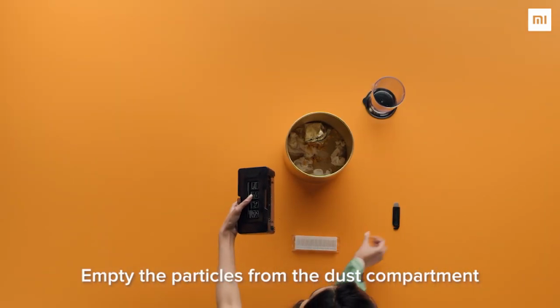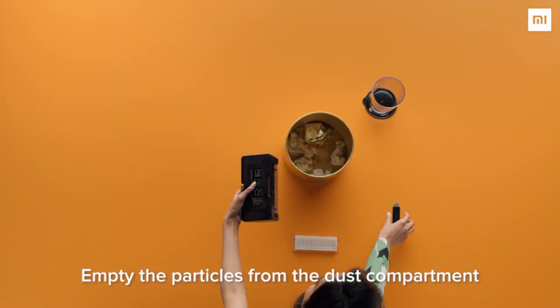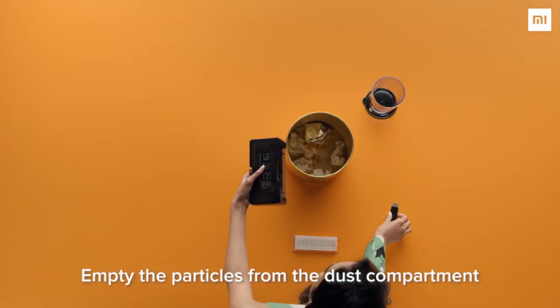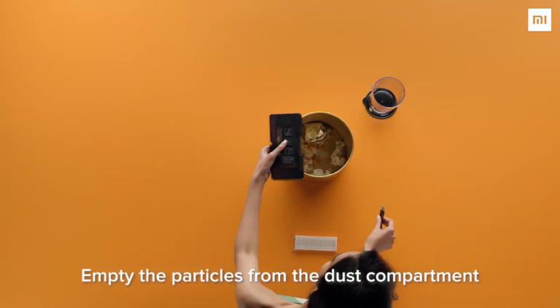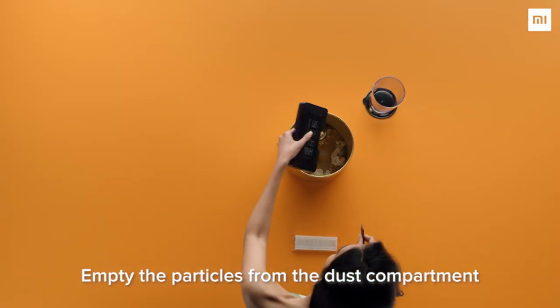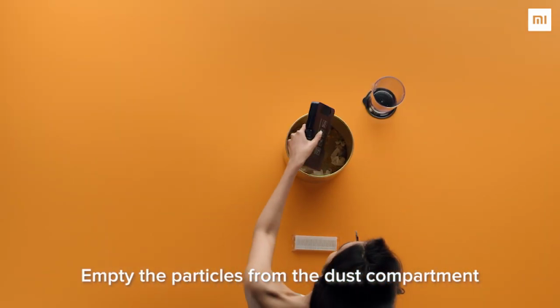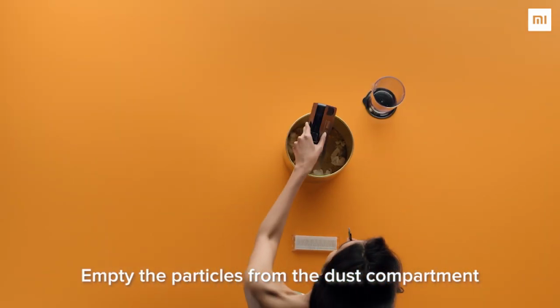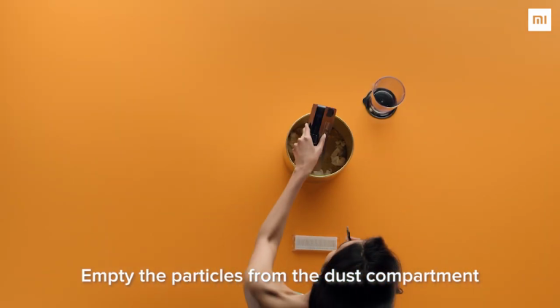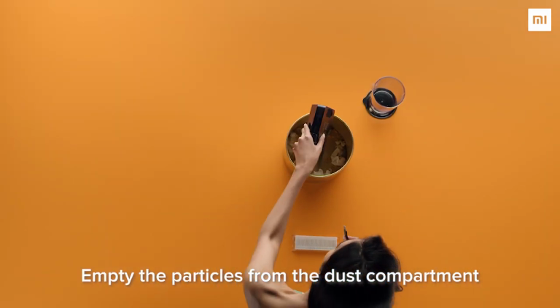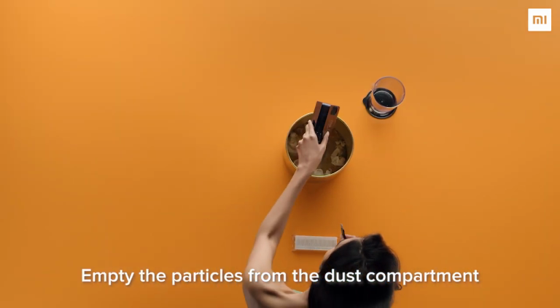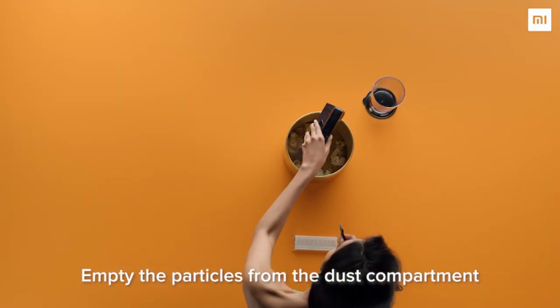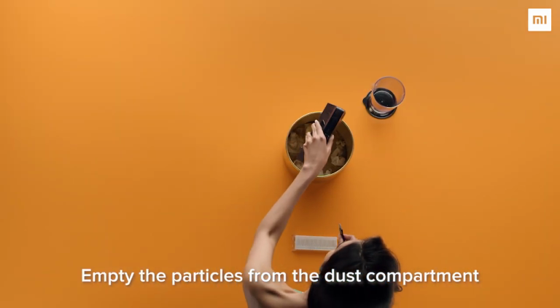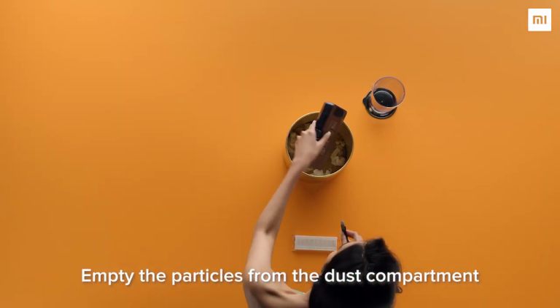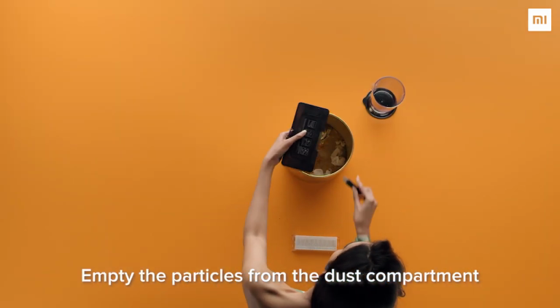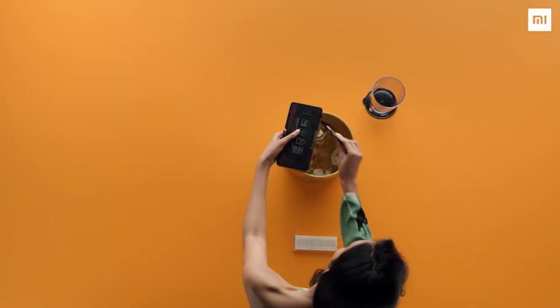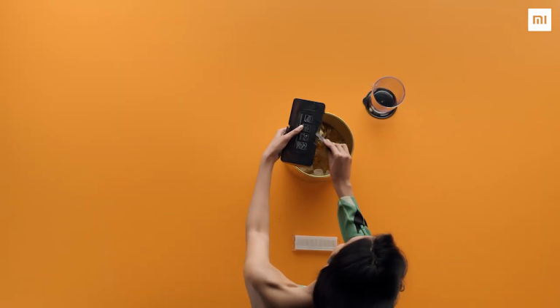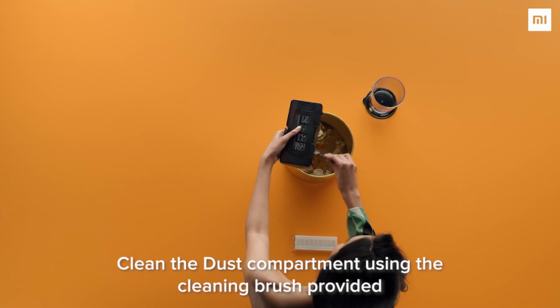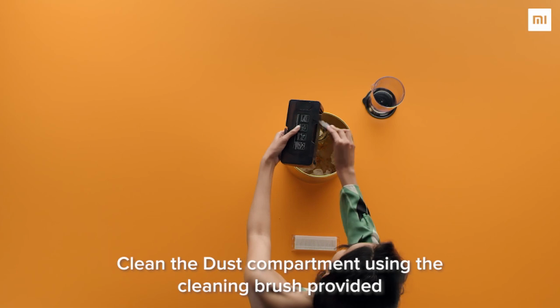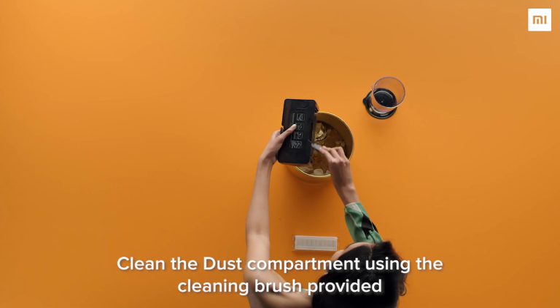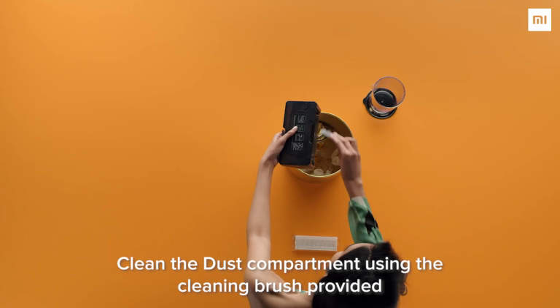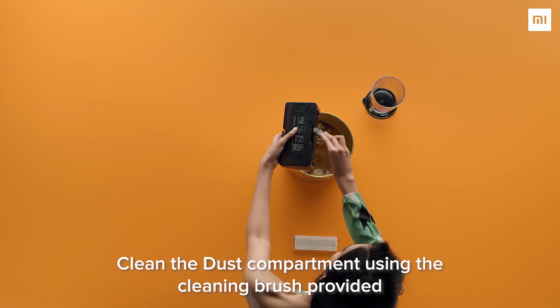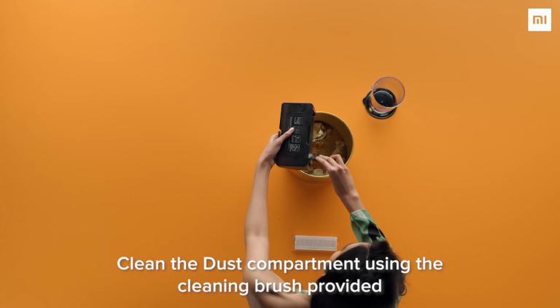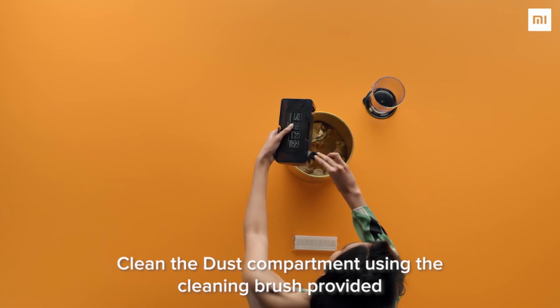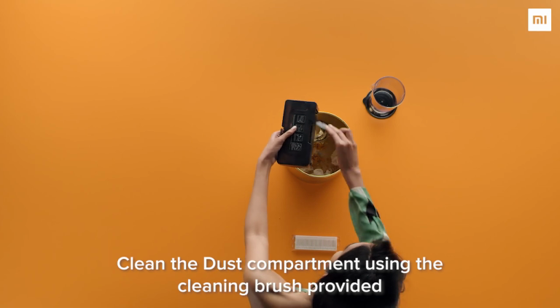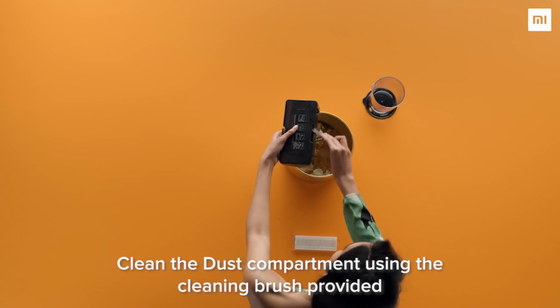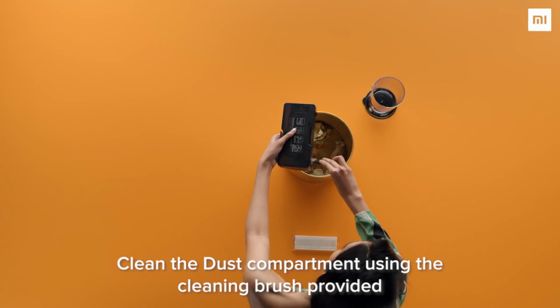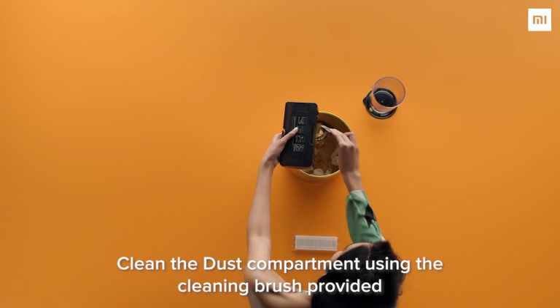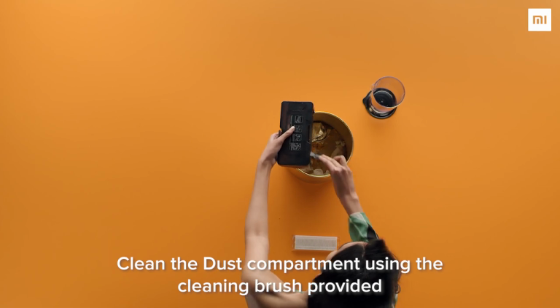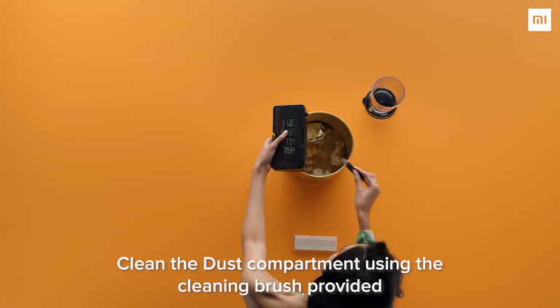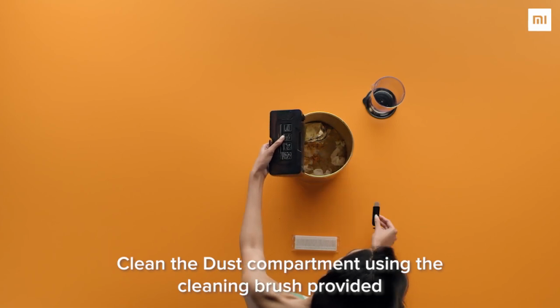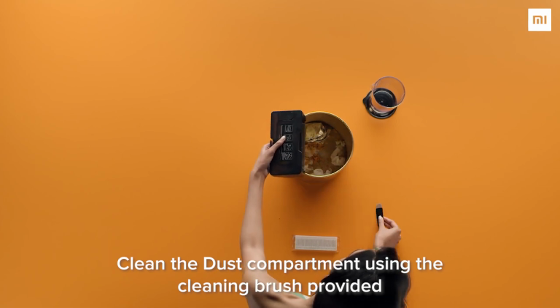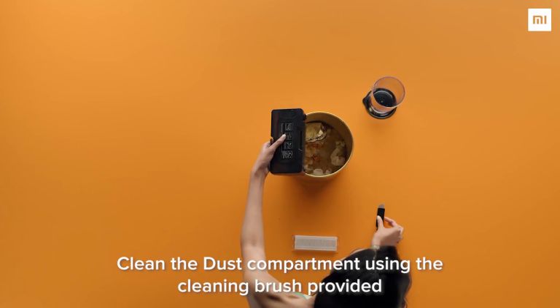Empty the particles from the dust compartment. Clean the dust compartment using the cleaning brush provided.